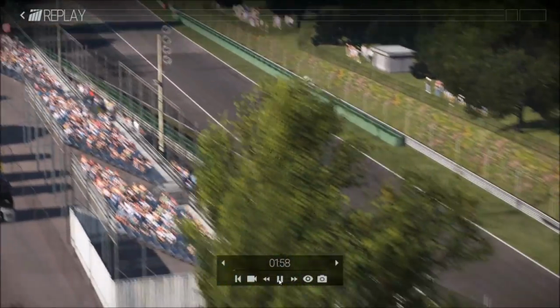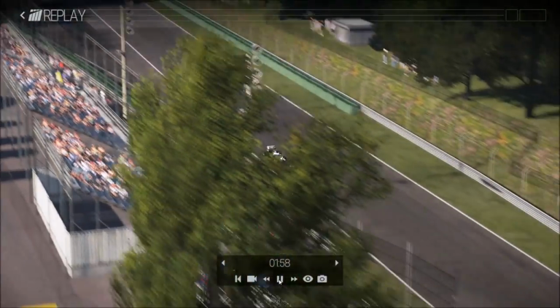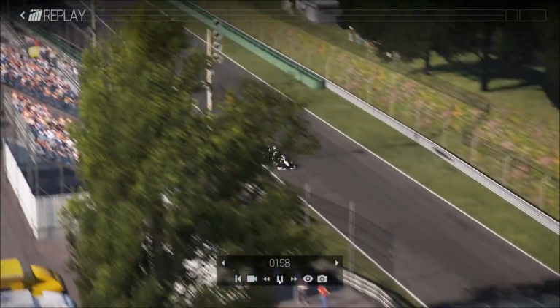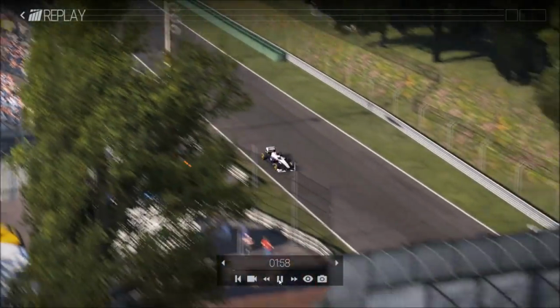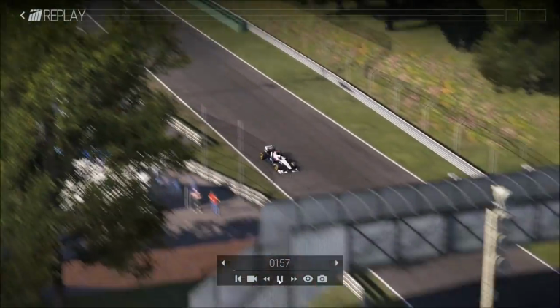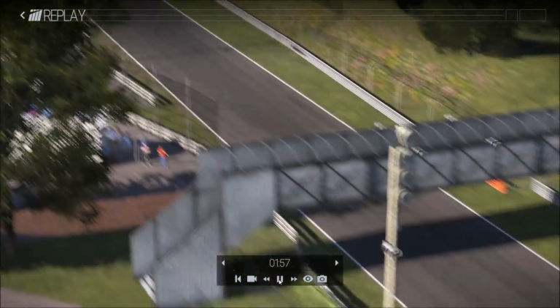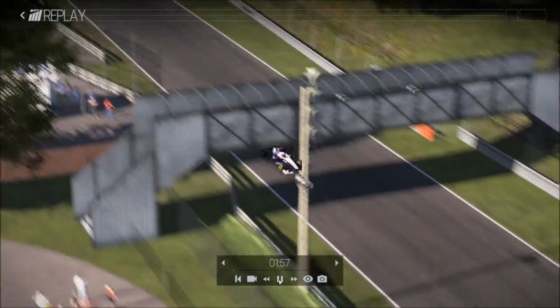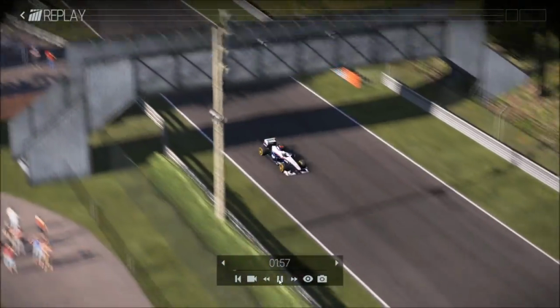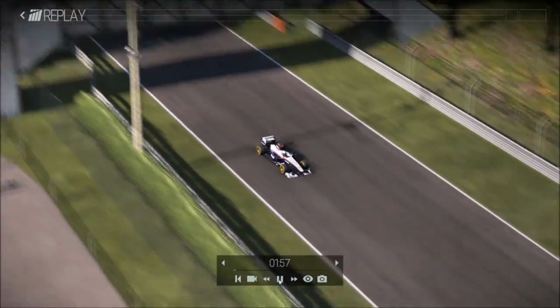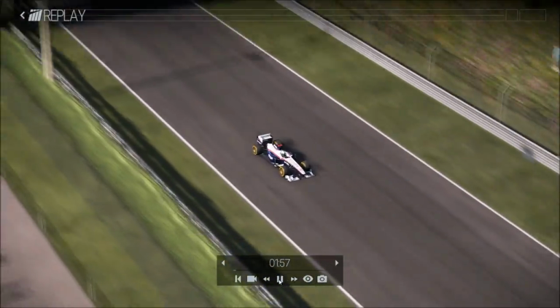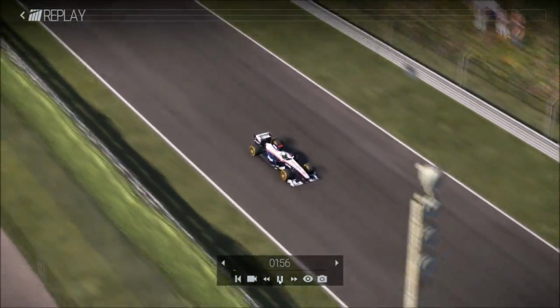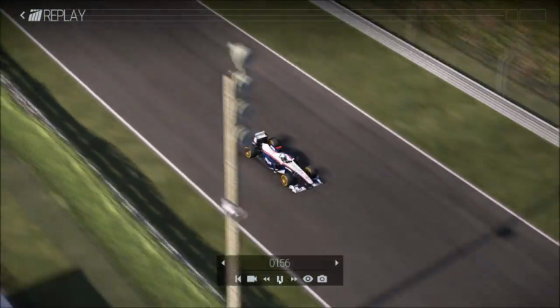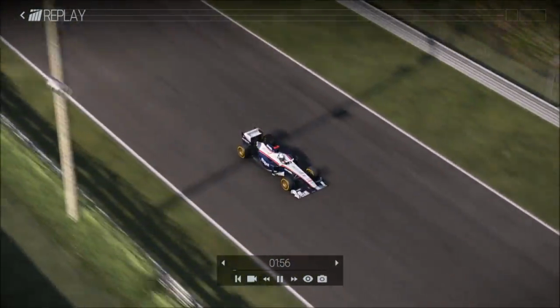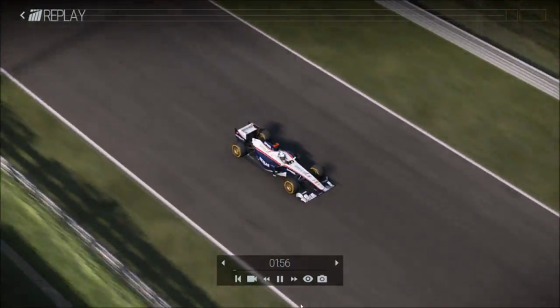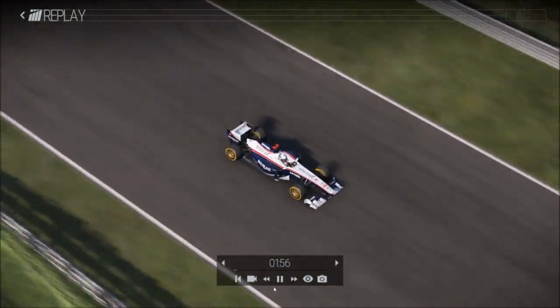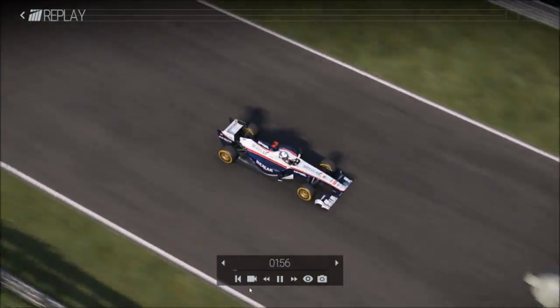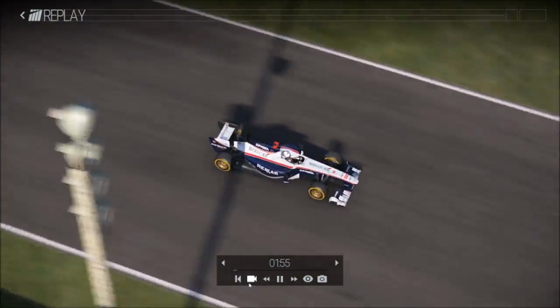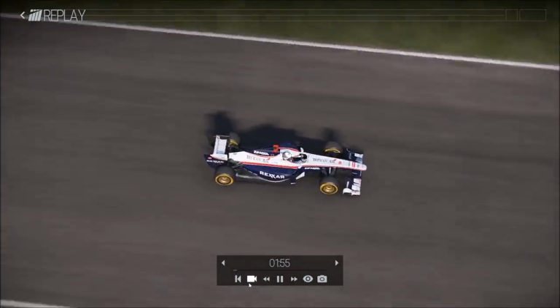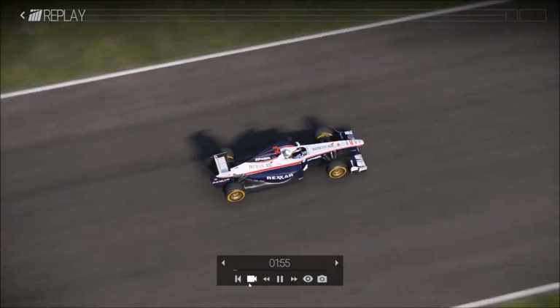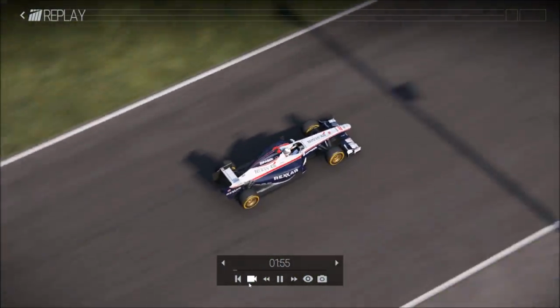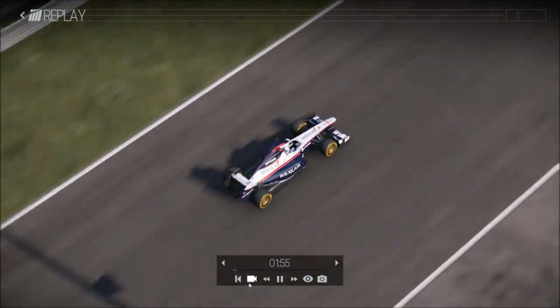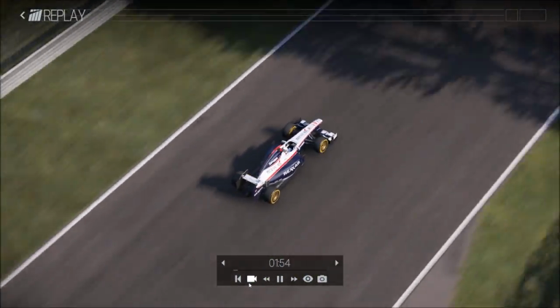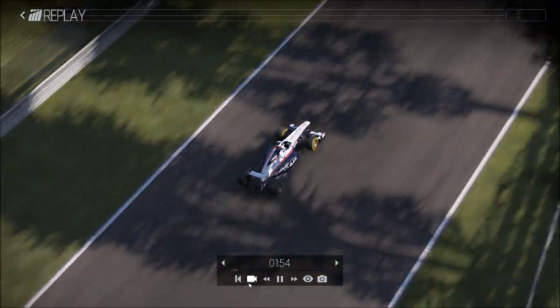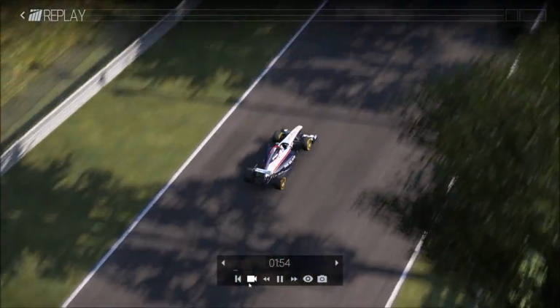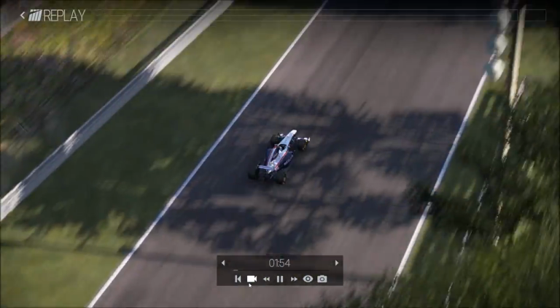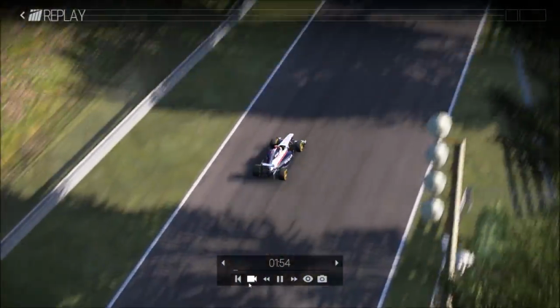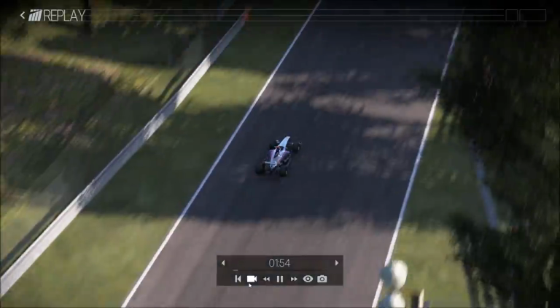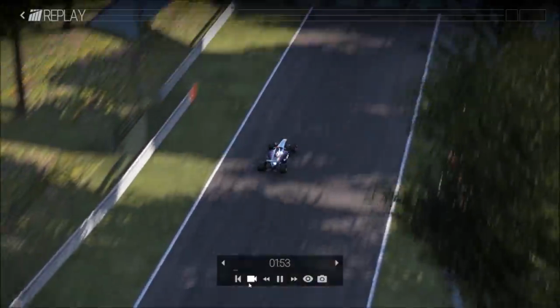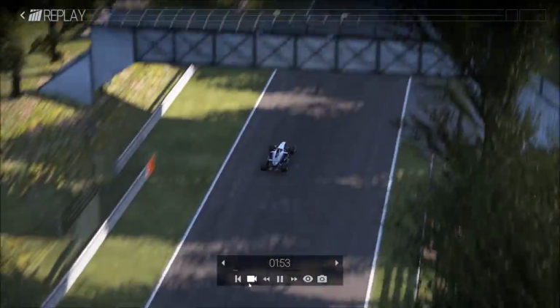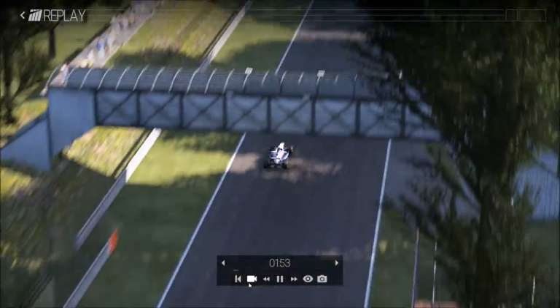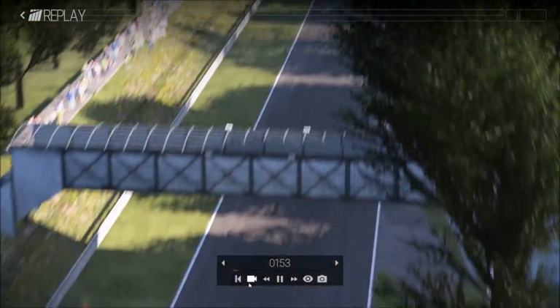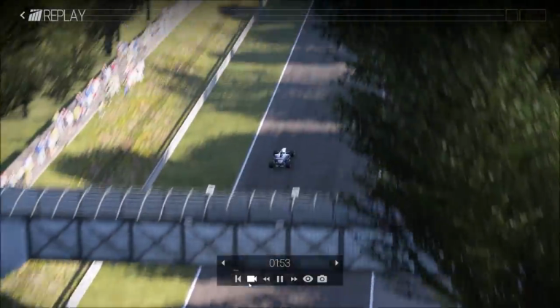Hello and welcome. Here I drive a Formula One car on the track Monza.